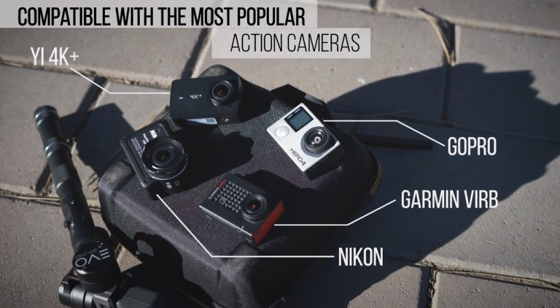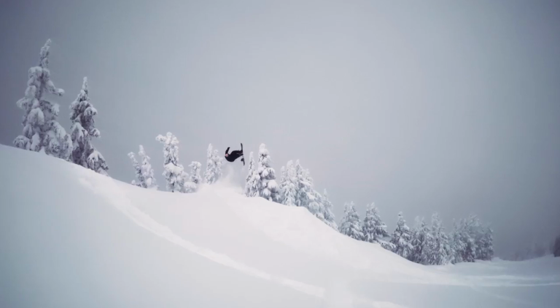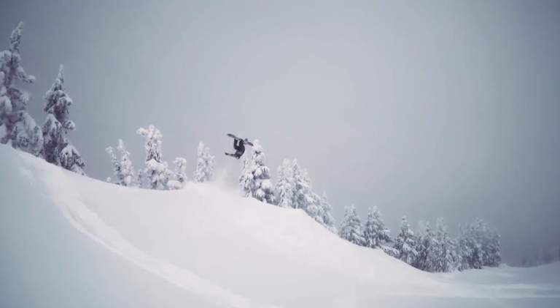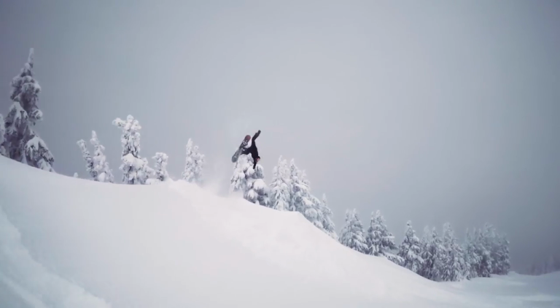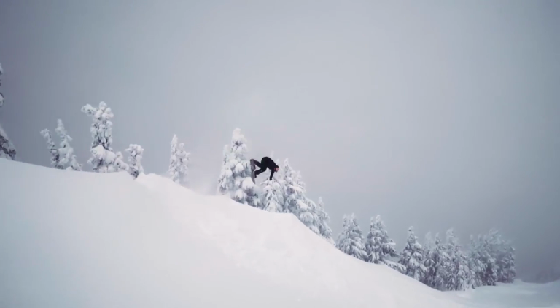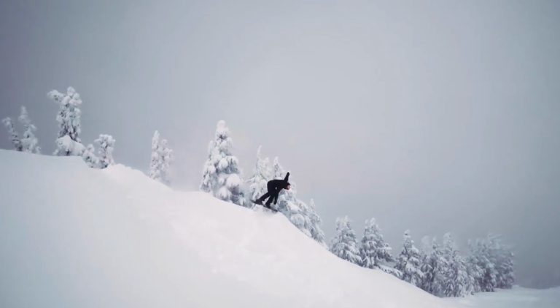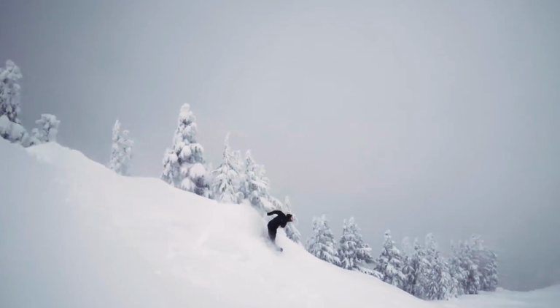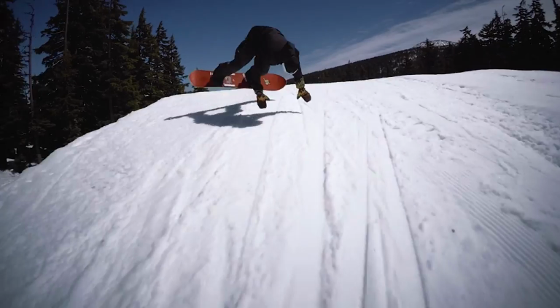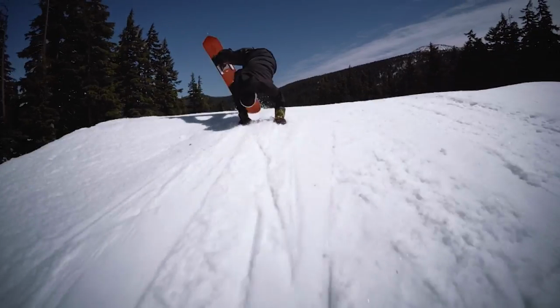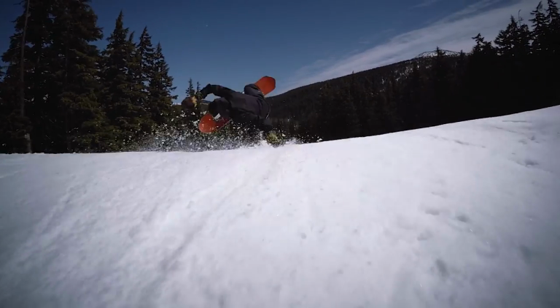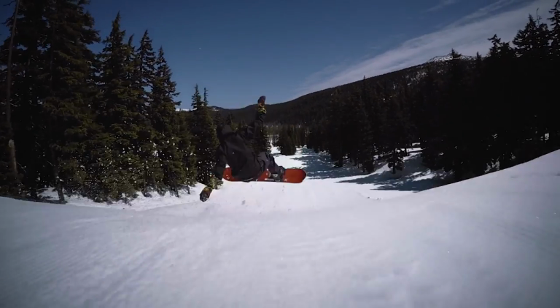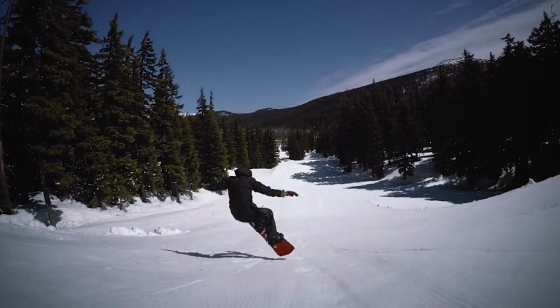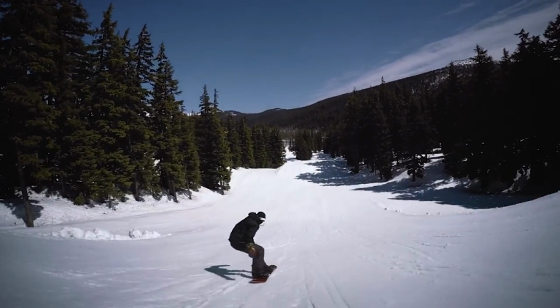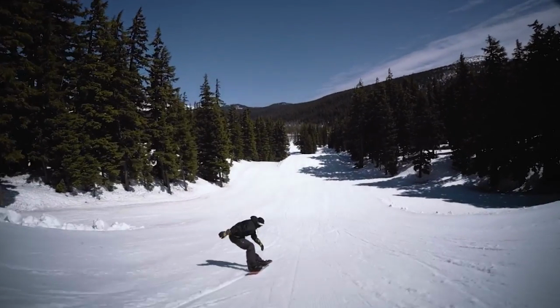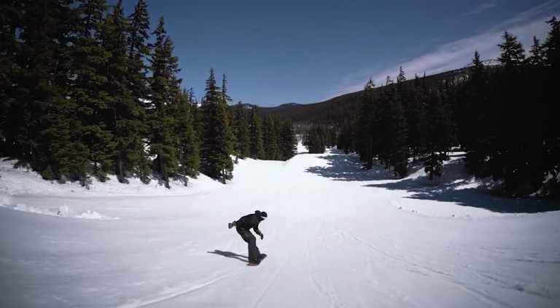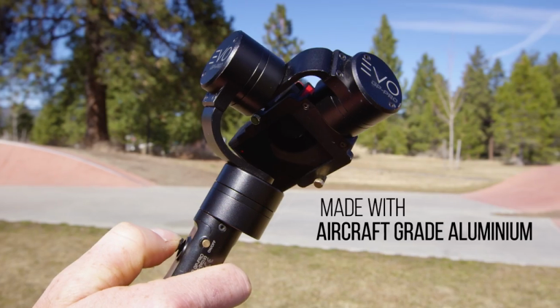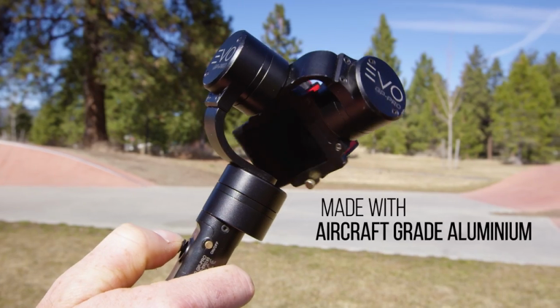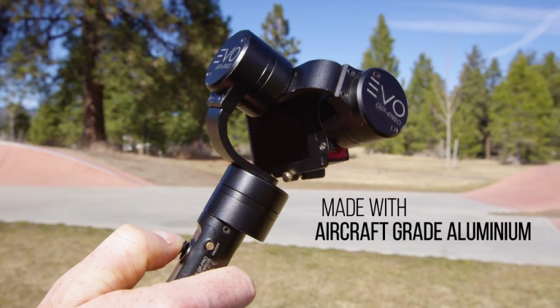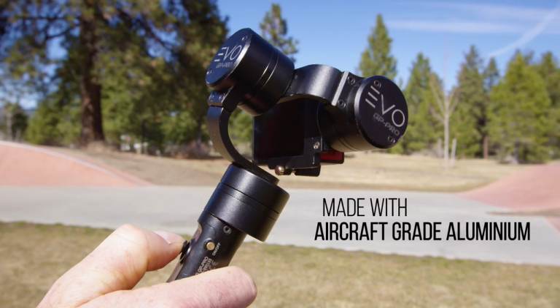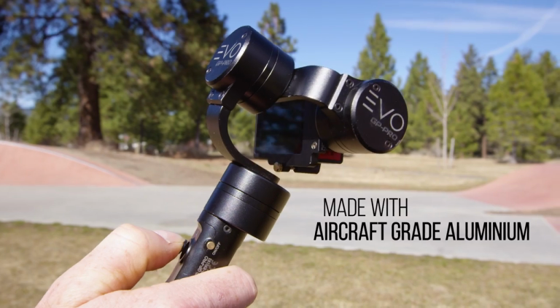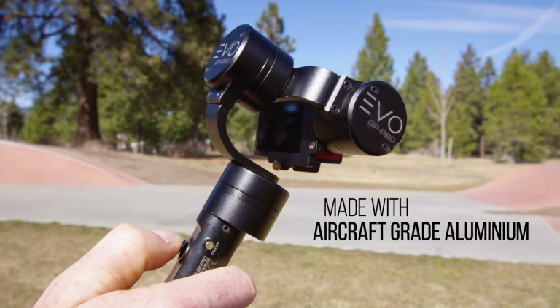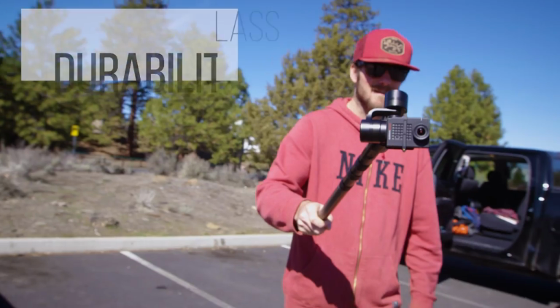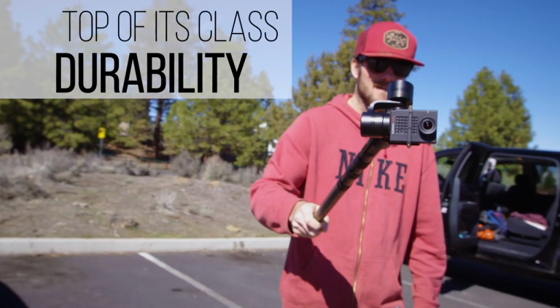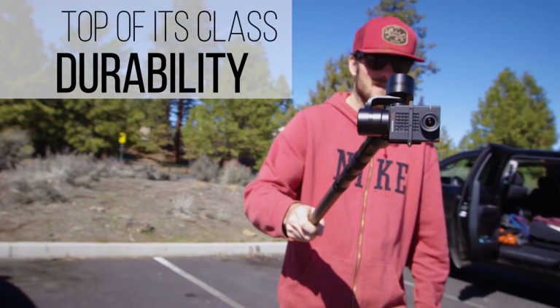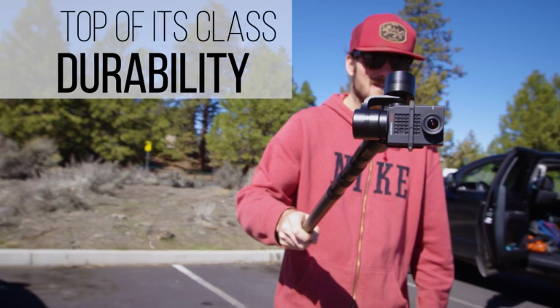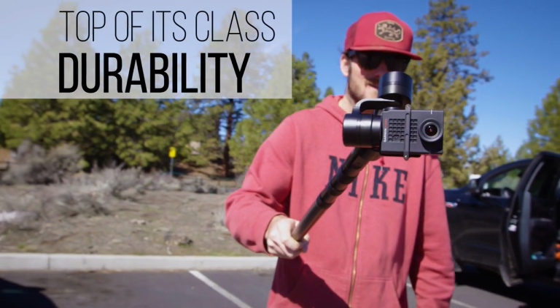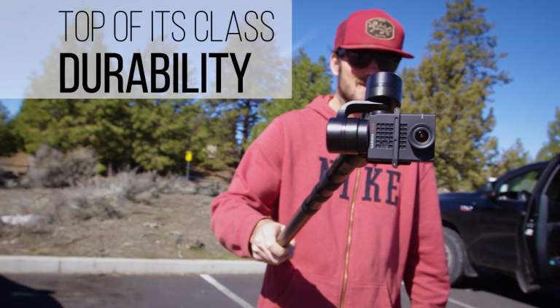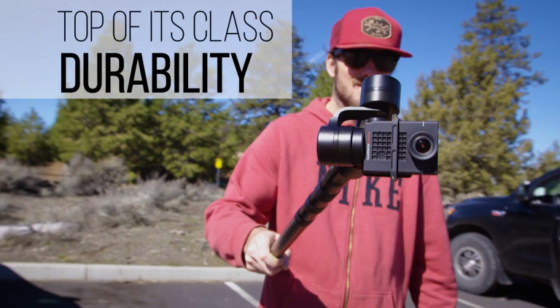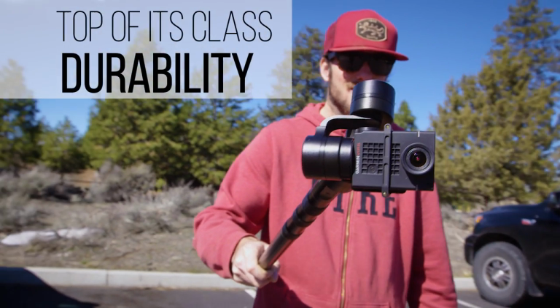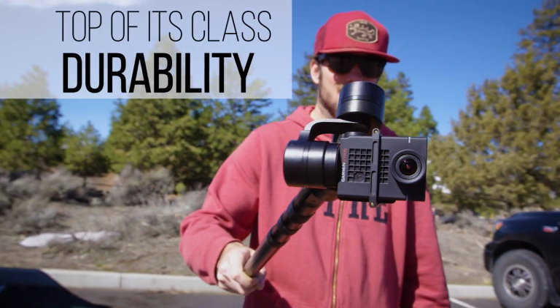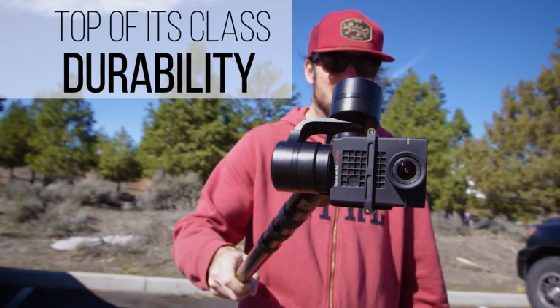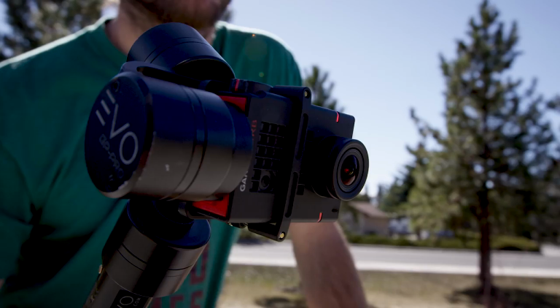The GP Pro sets the standard for durability using the highest quality materials. The GP Pro is built to last.